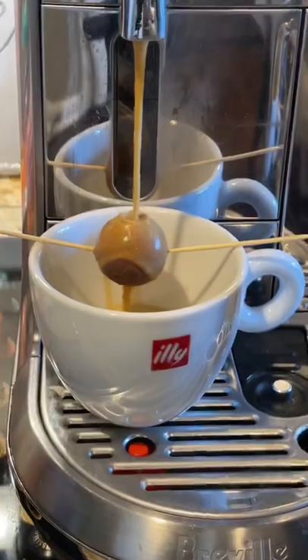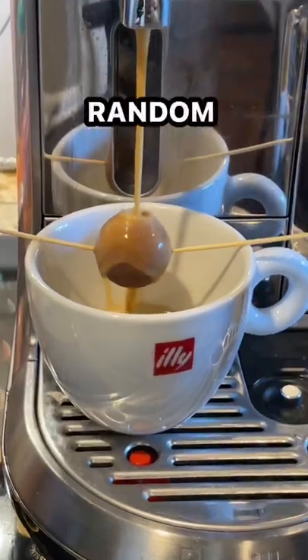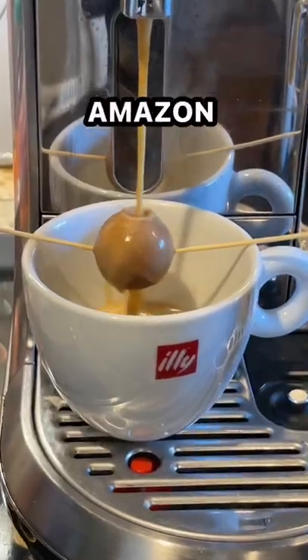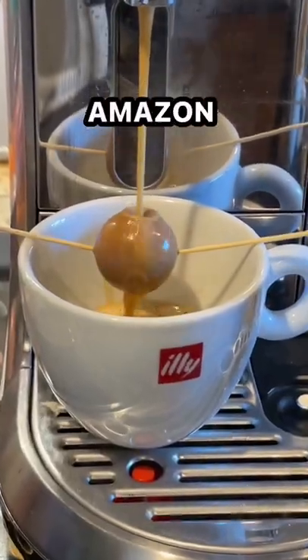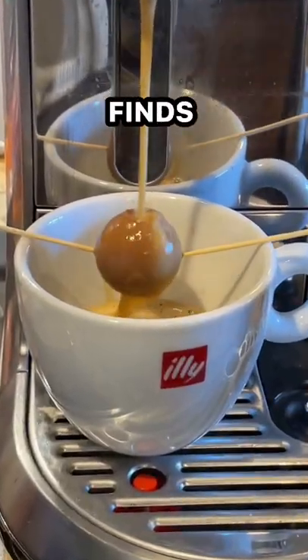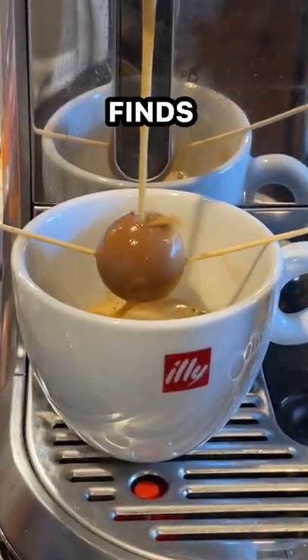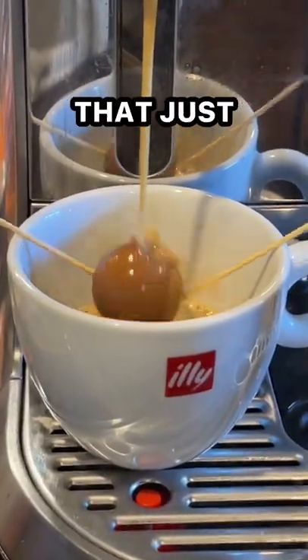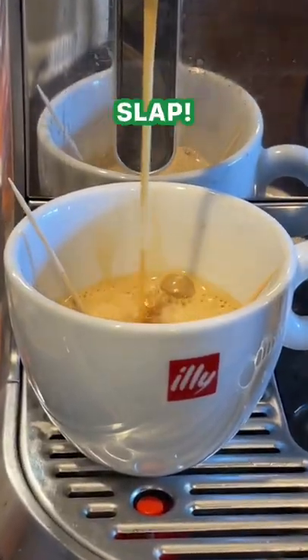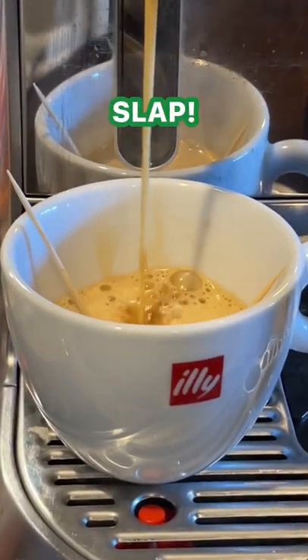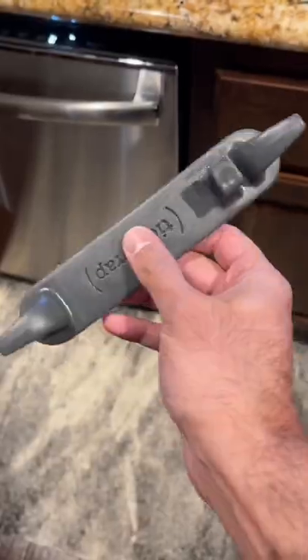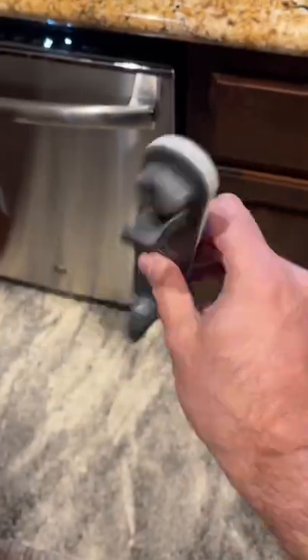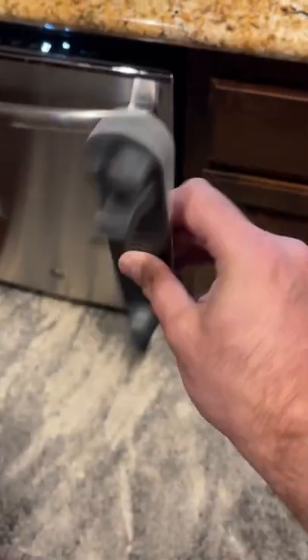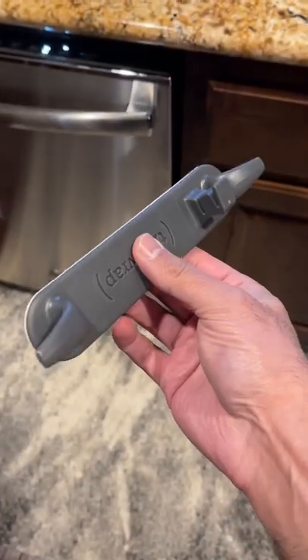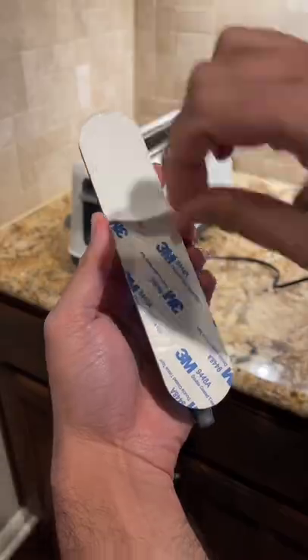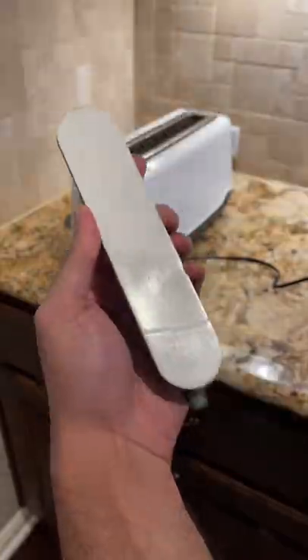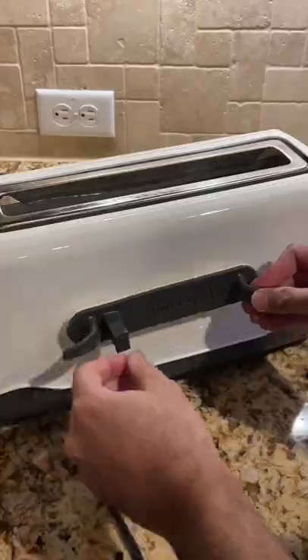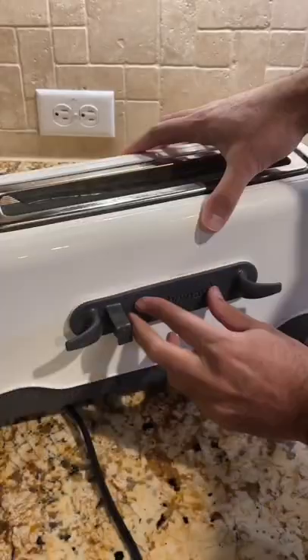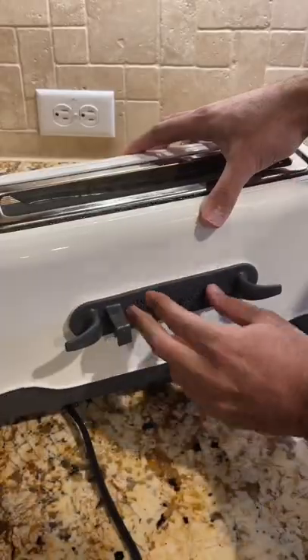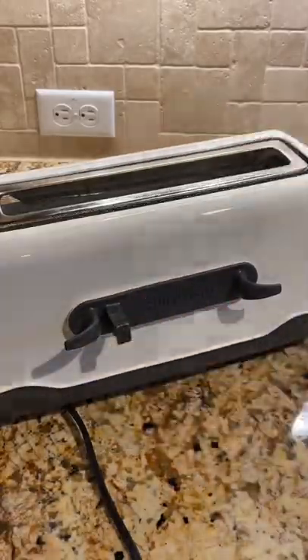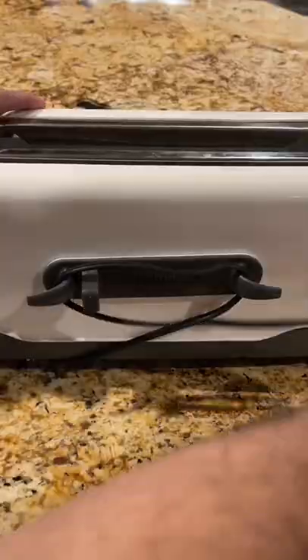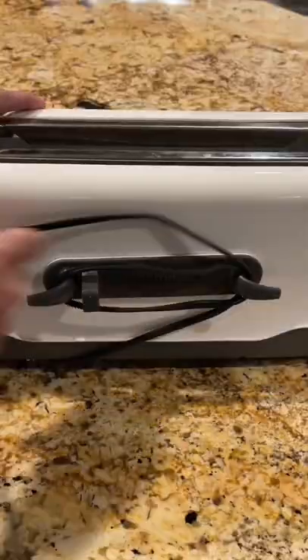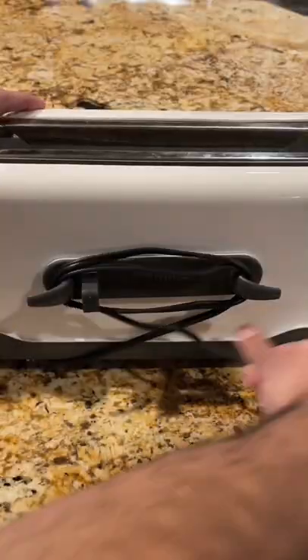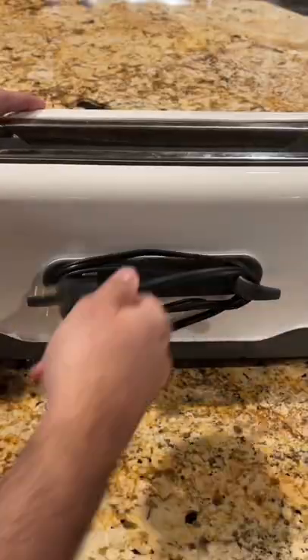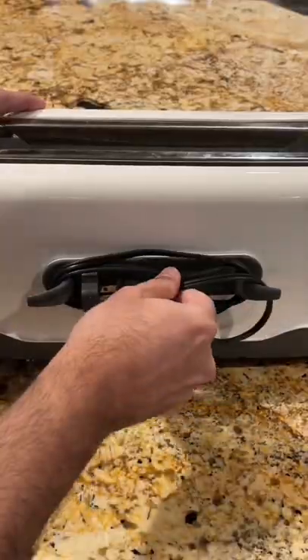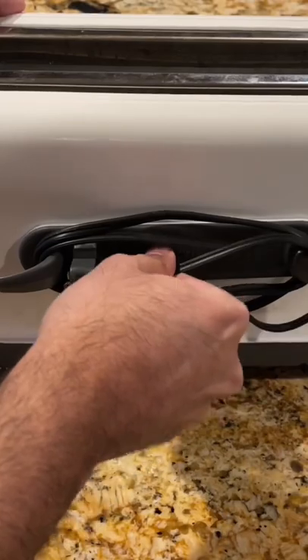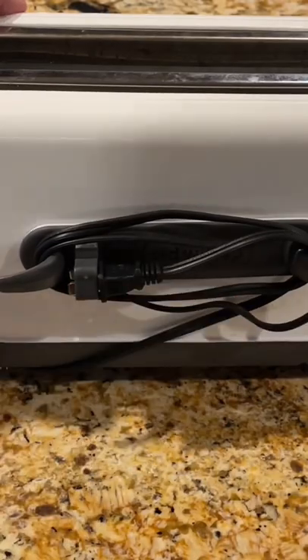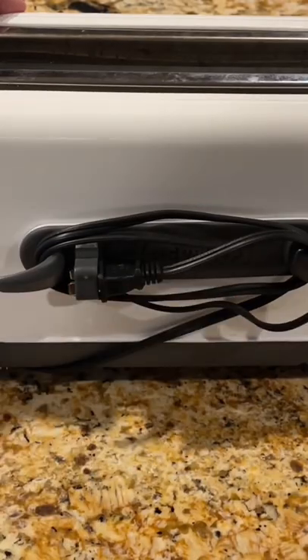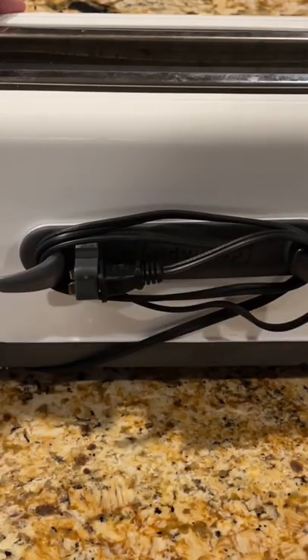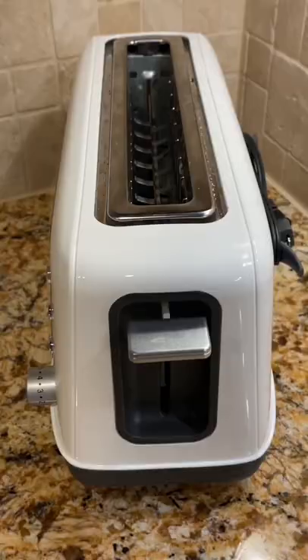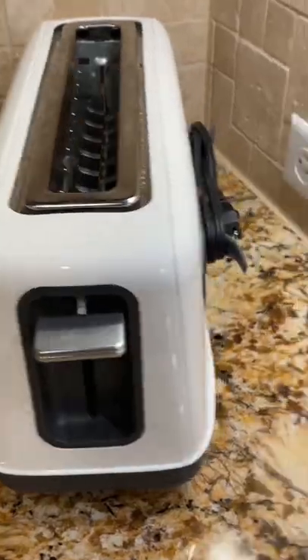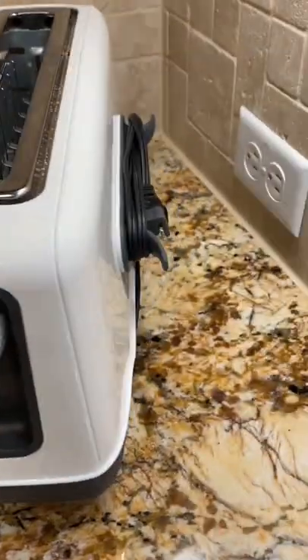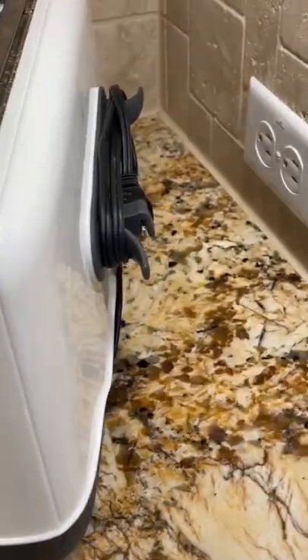Random Amazon finds that just slap. This cord organizer sticks to the back of most appliances, has a place for the plug, and makes your counters look more organized.